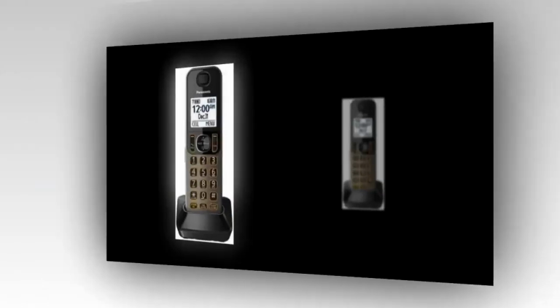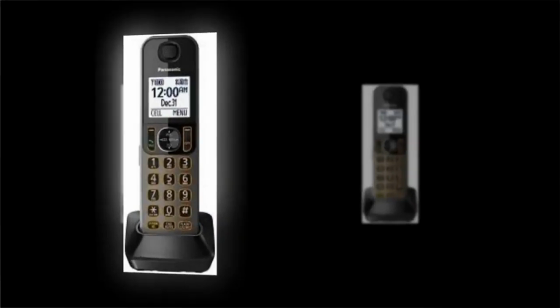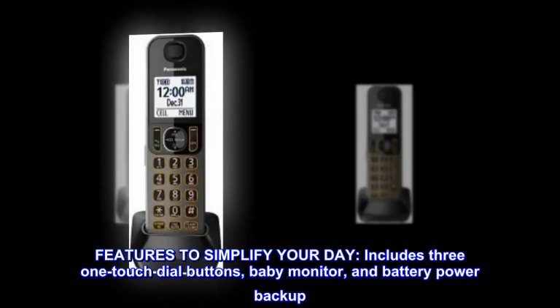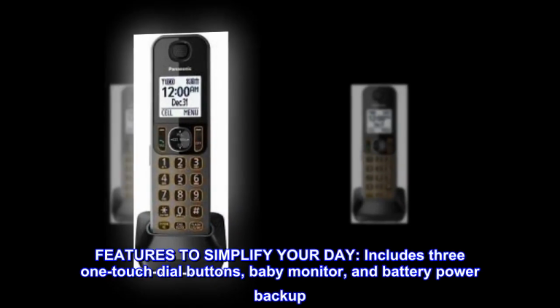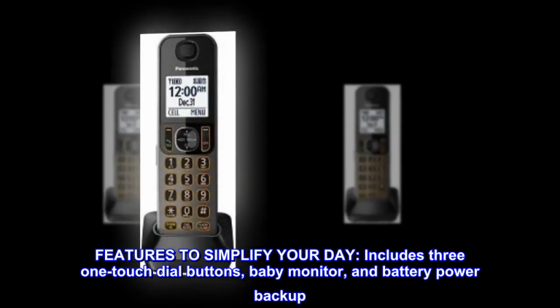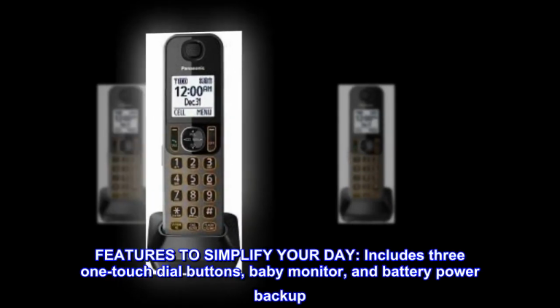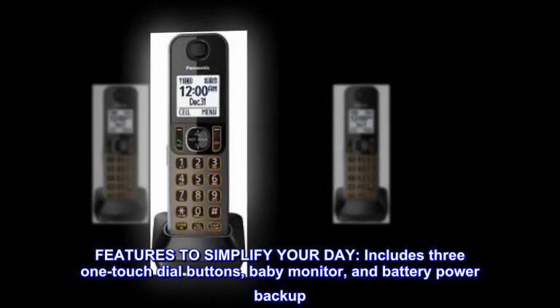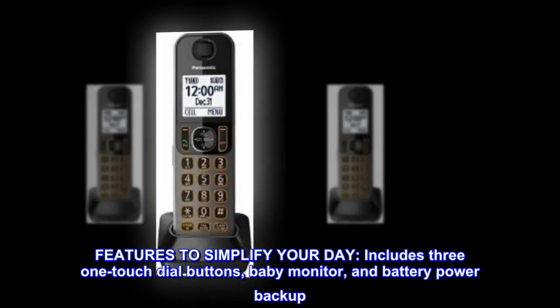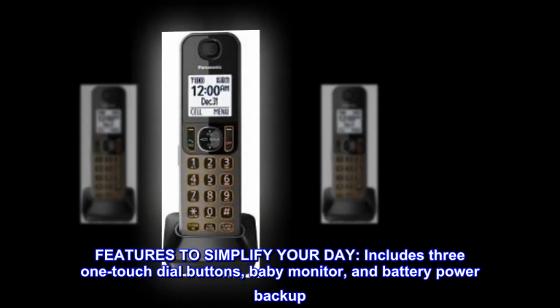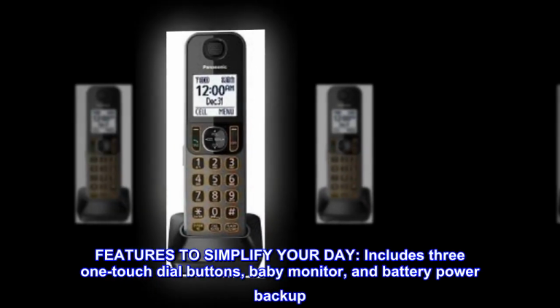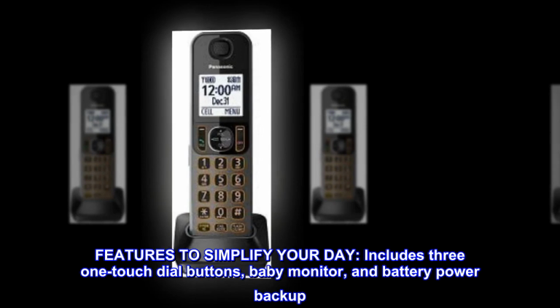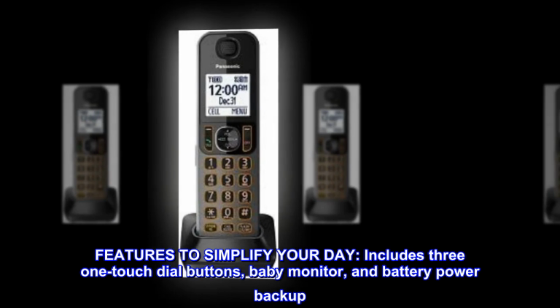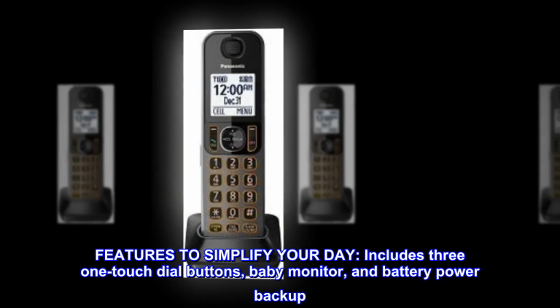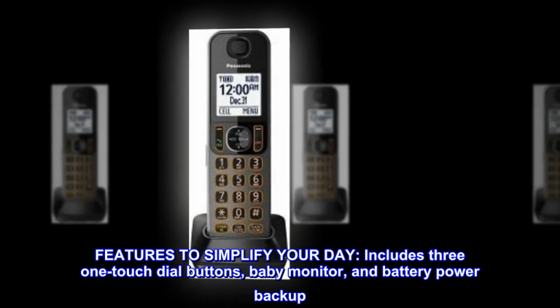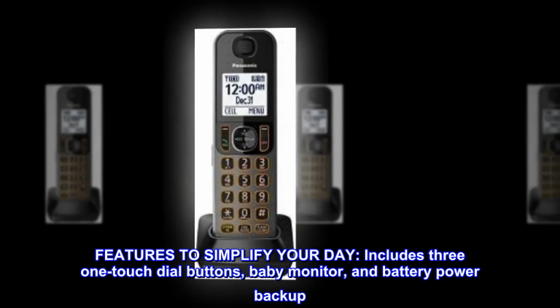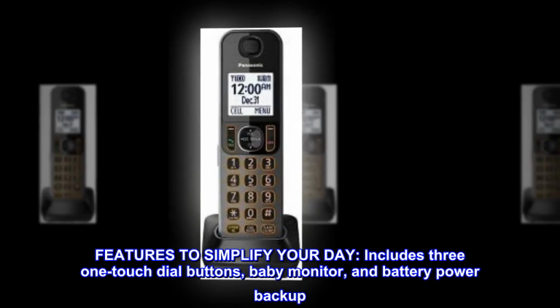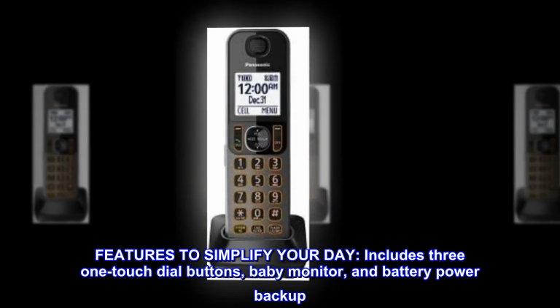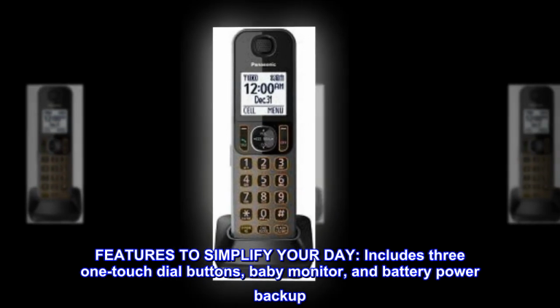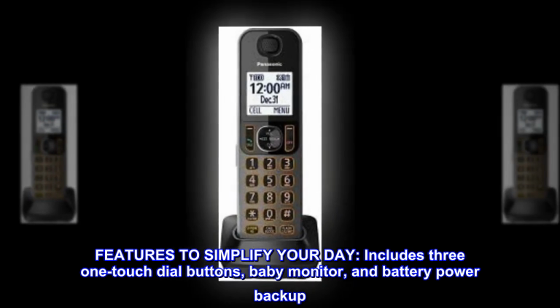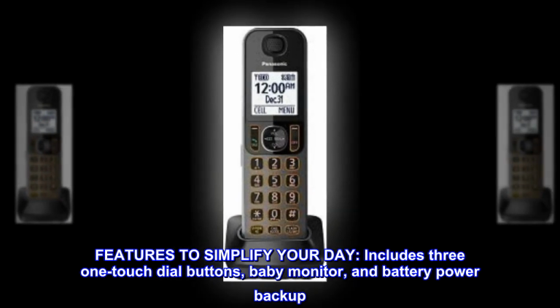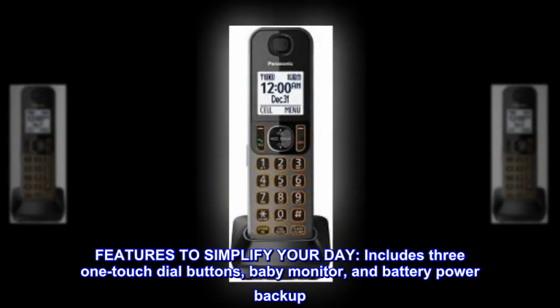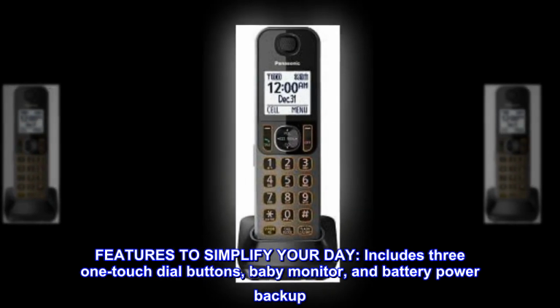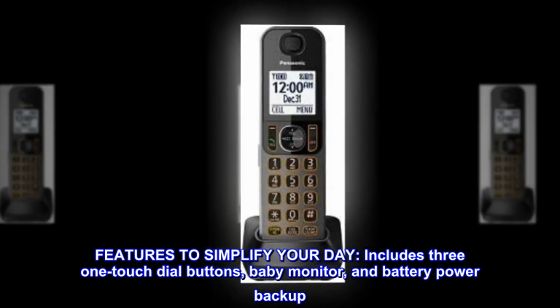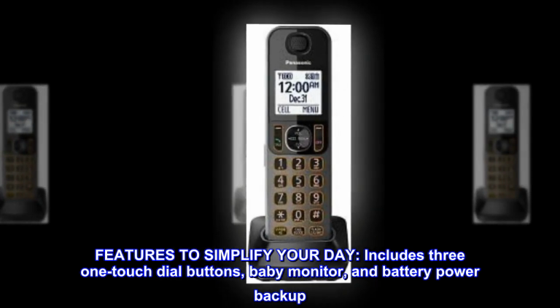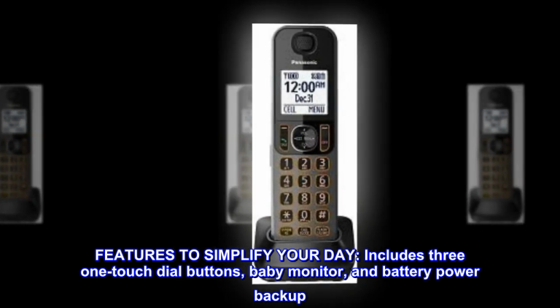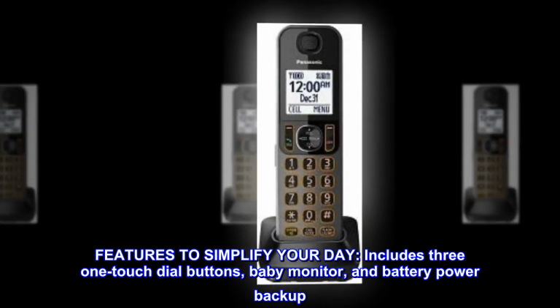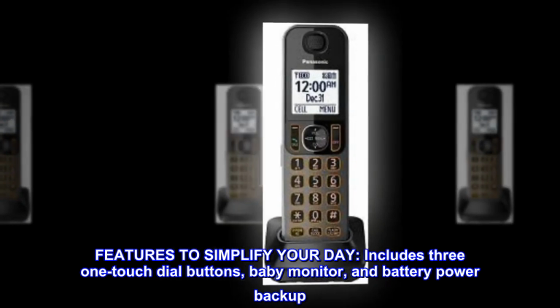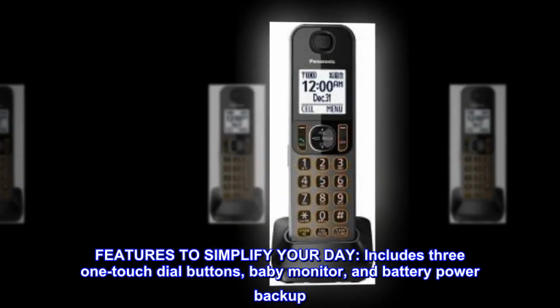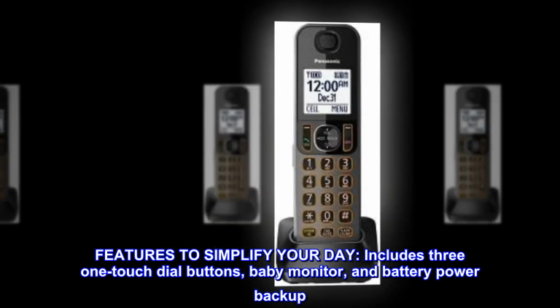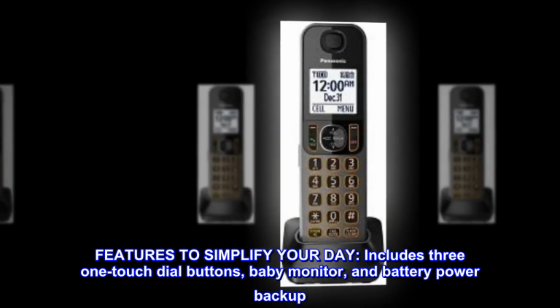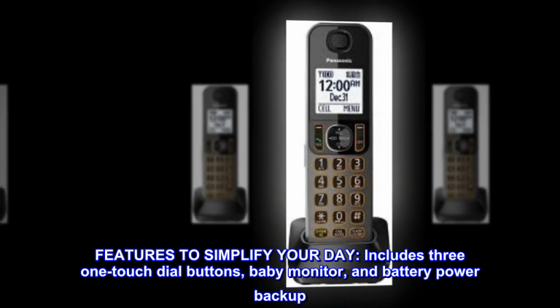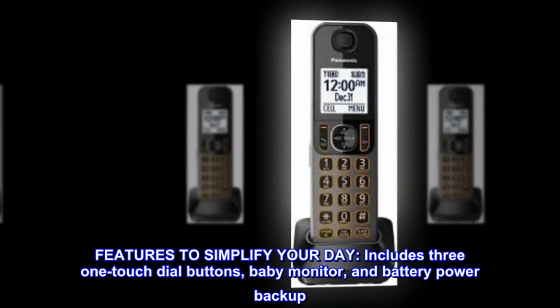Features to simplify your day. Includes three one-touch dial buttons, baby monitor, and battery power backup.